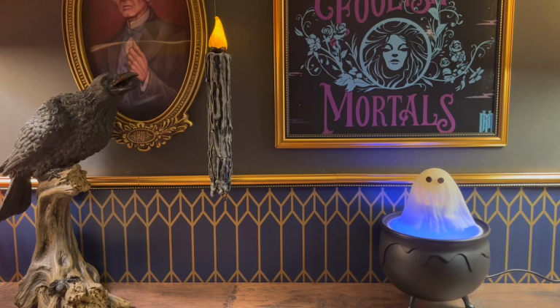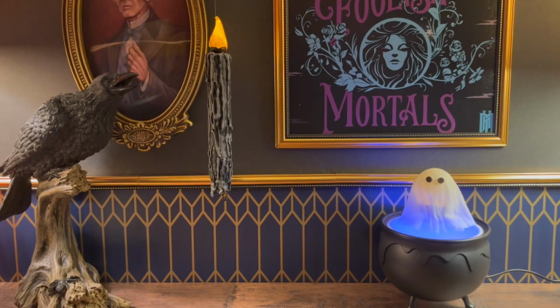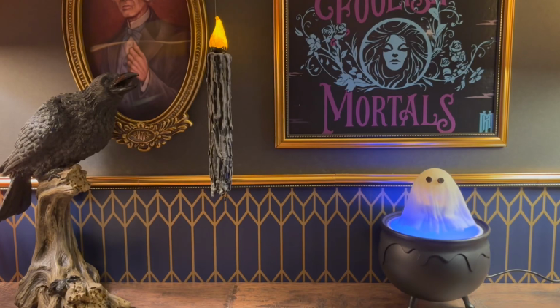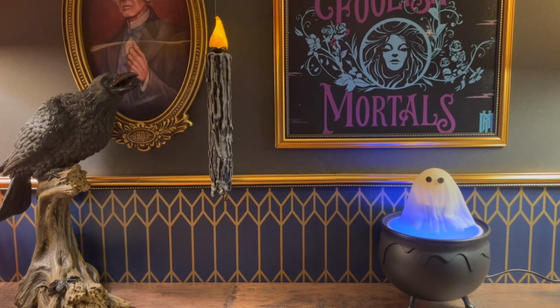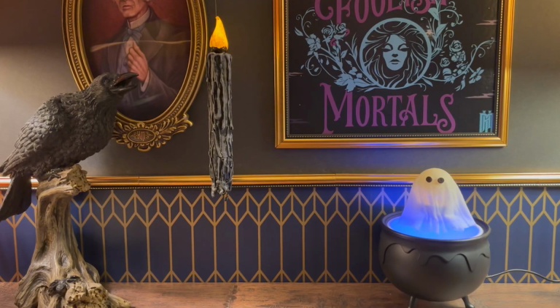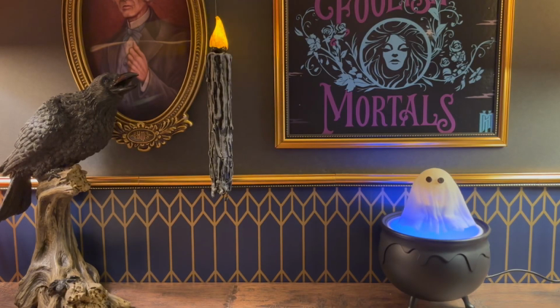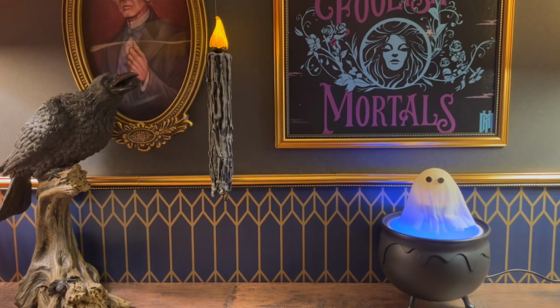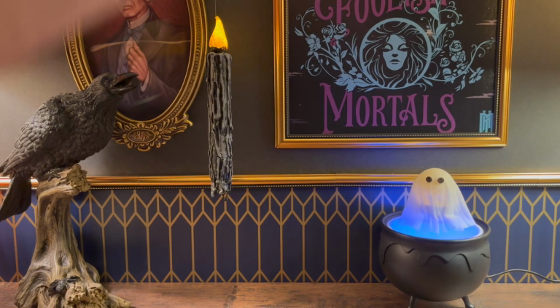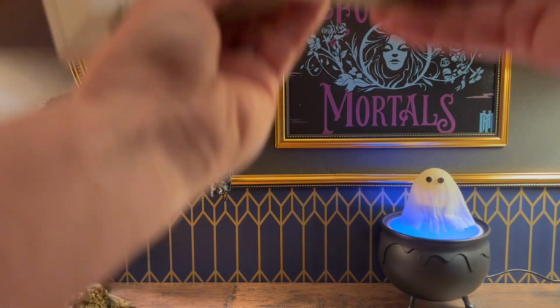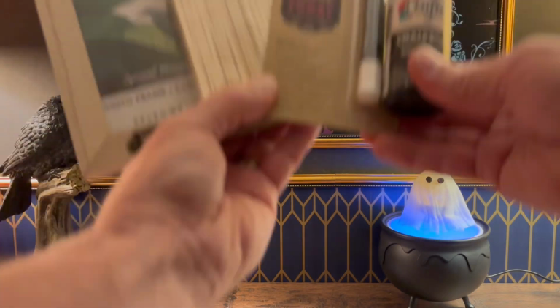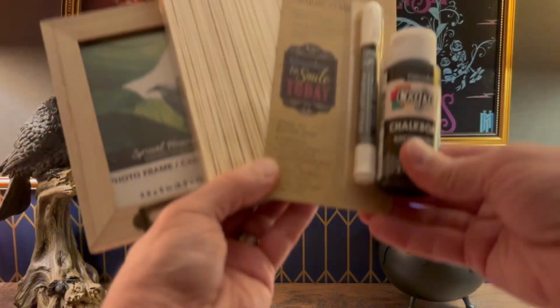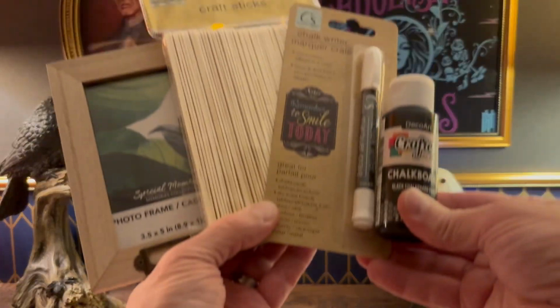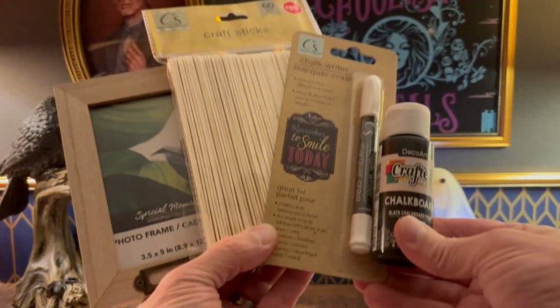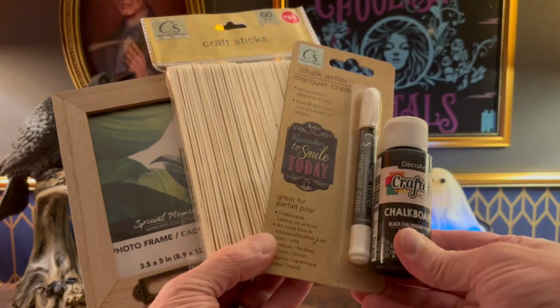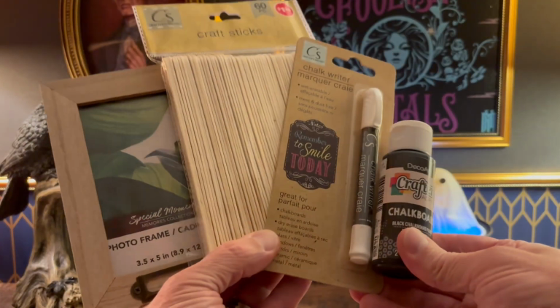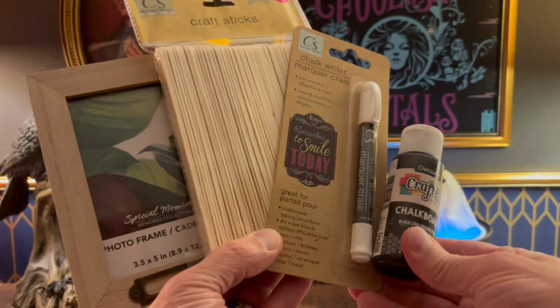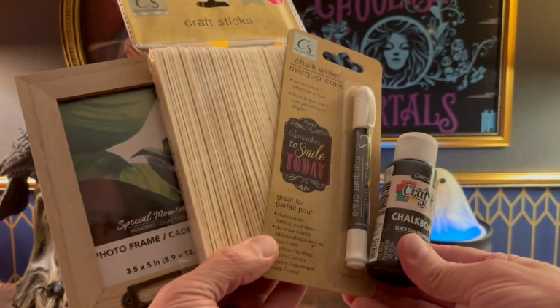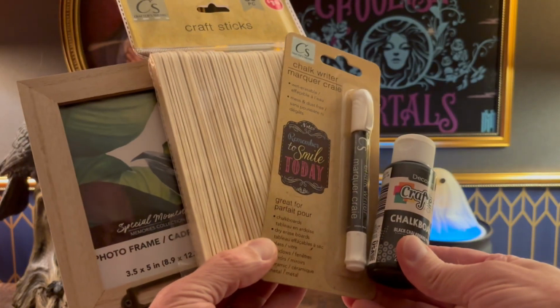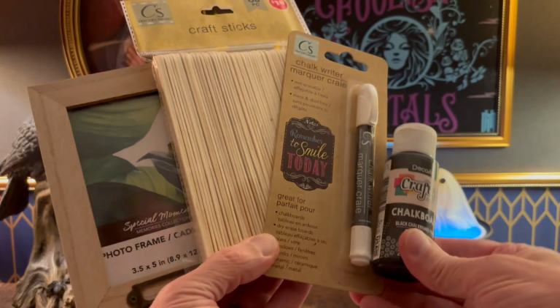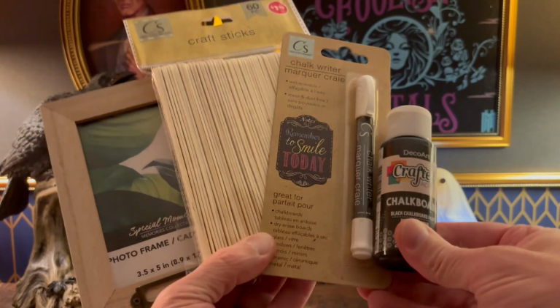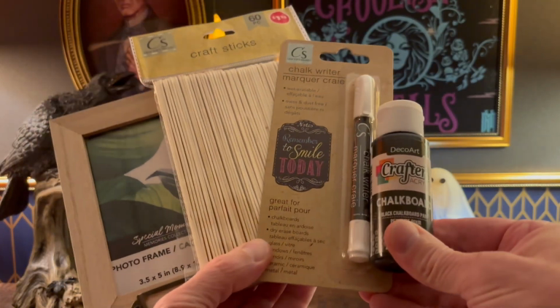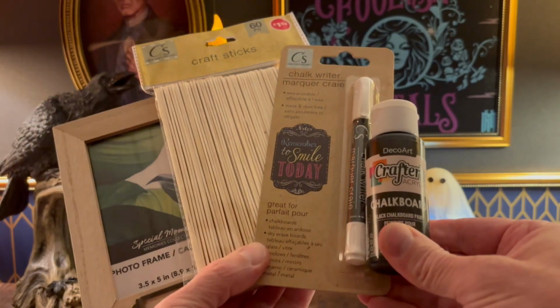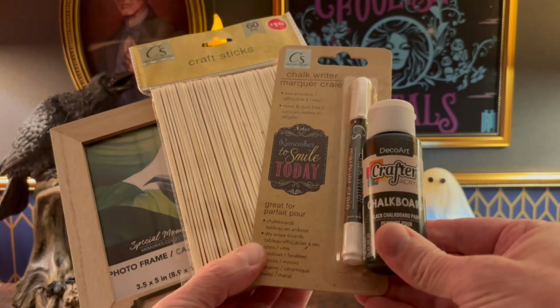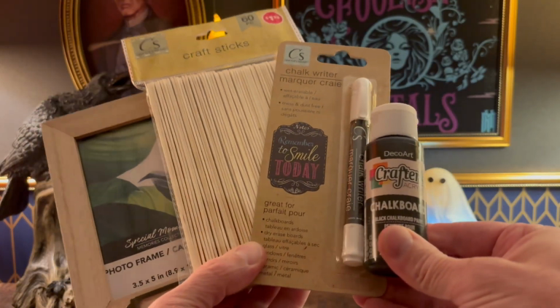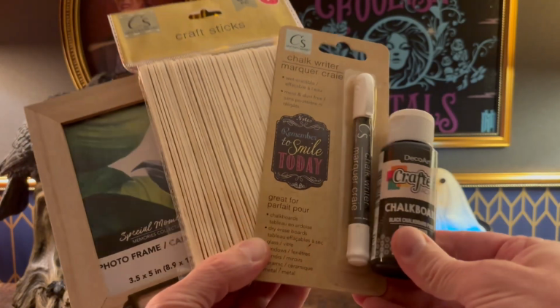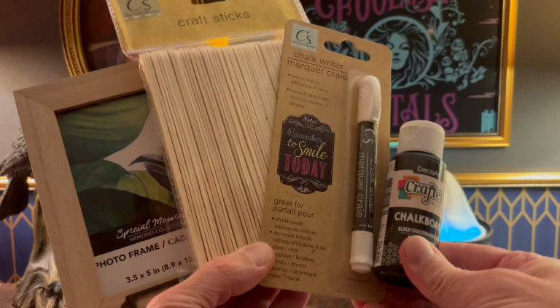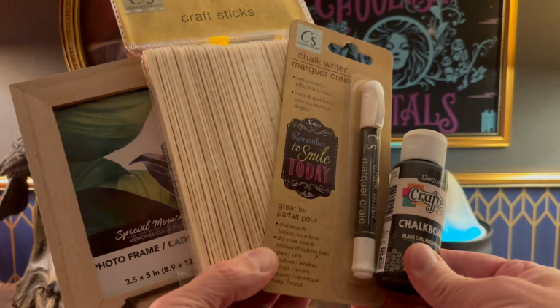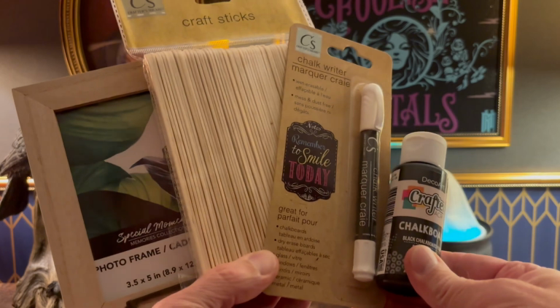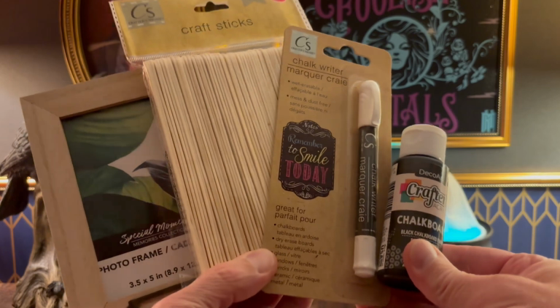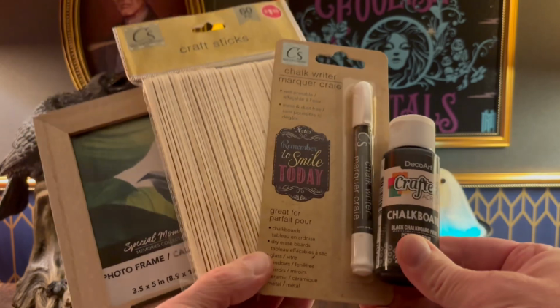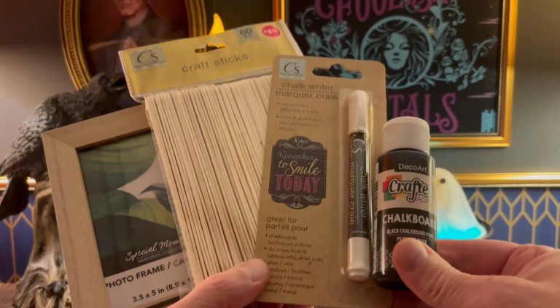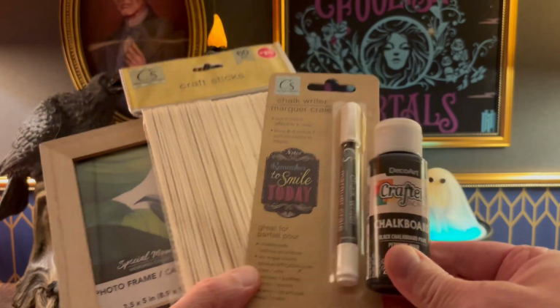Hey everybody, thanks for stopping by. Today we're going to be making an adorably spooky window frame using items from the Dollar Tree.